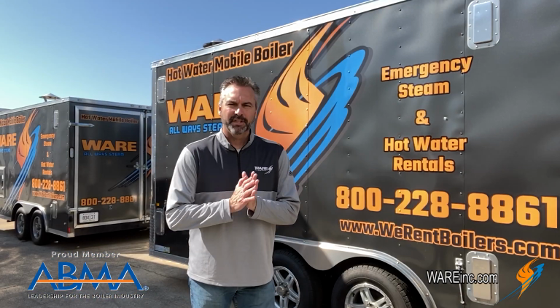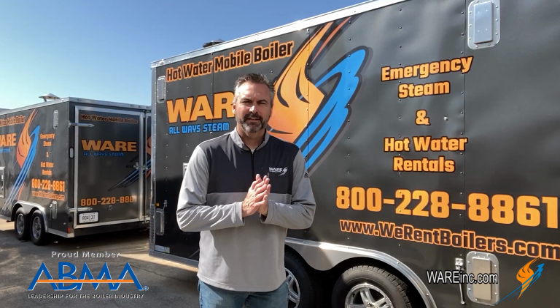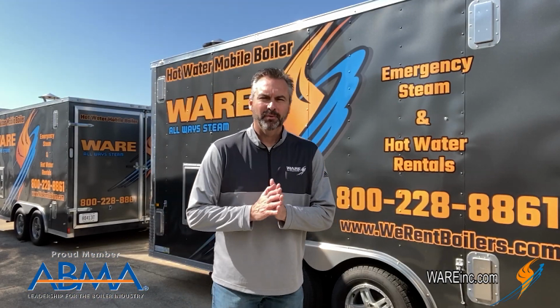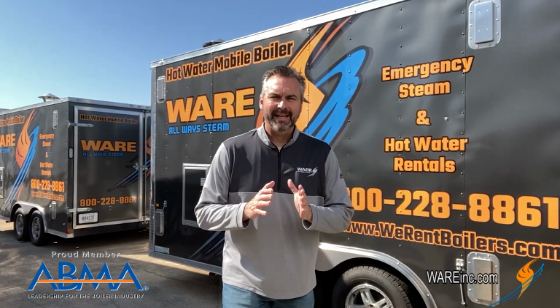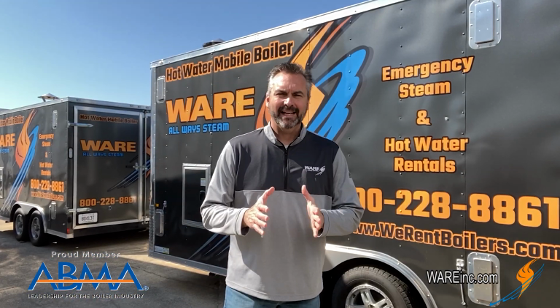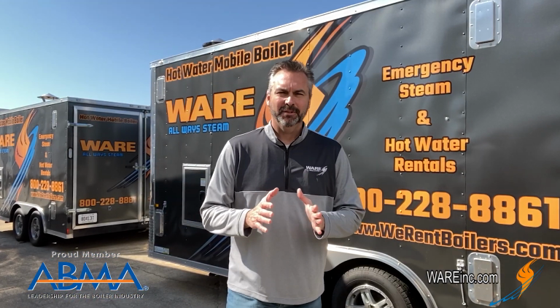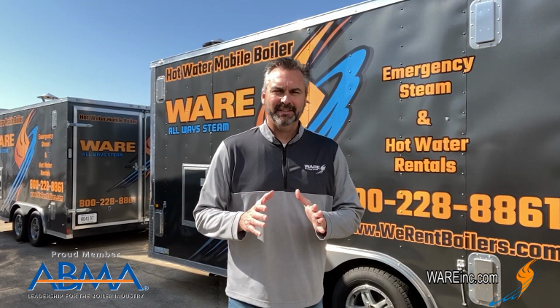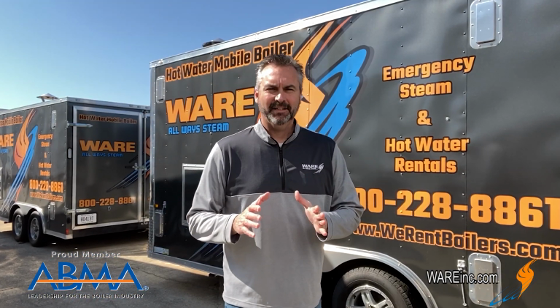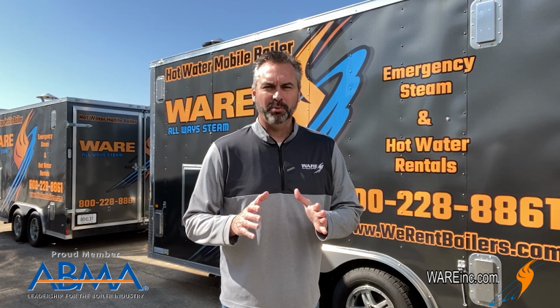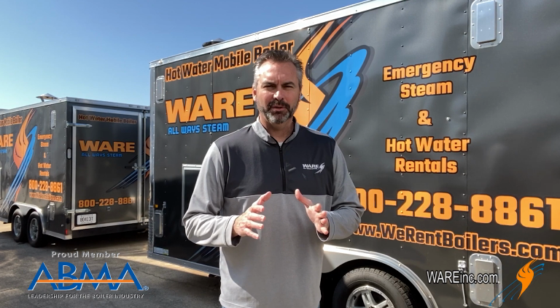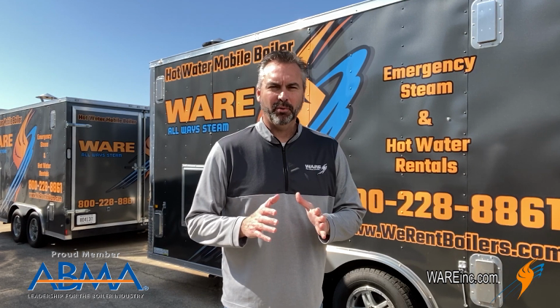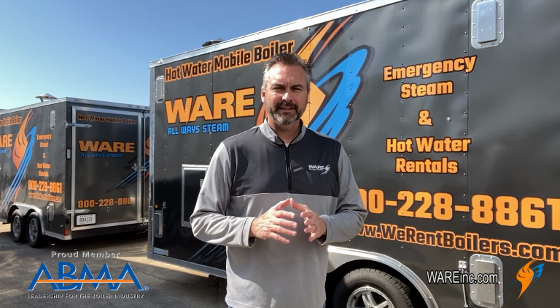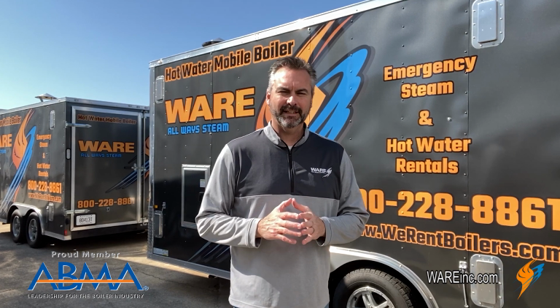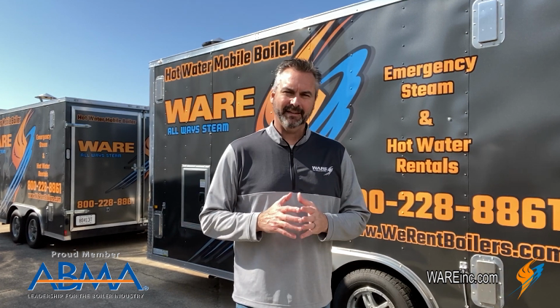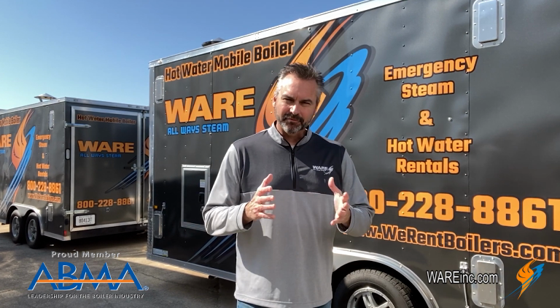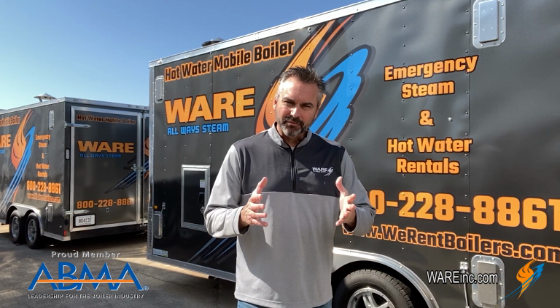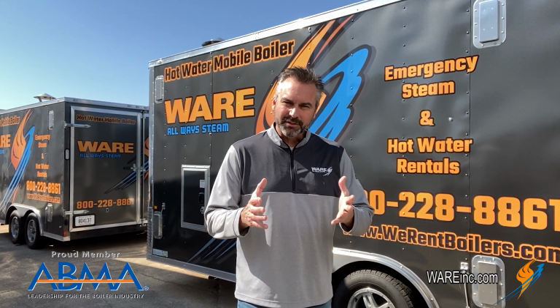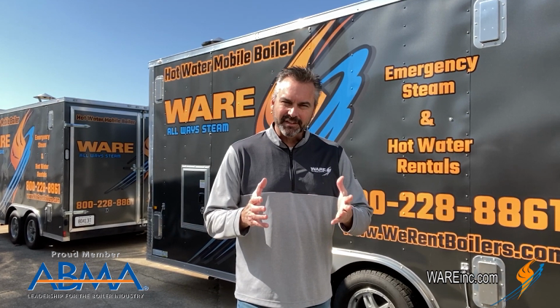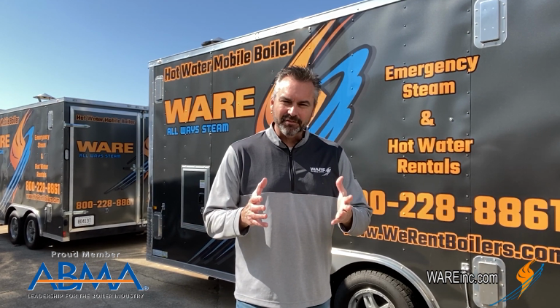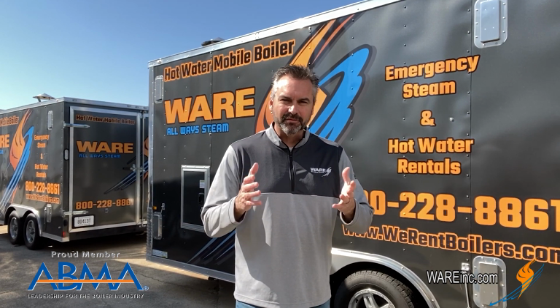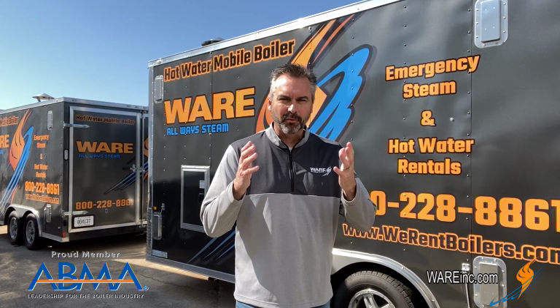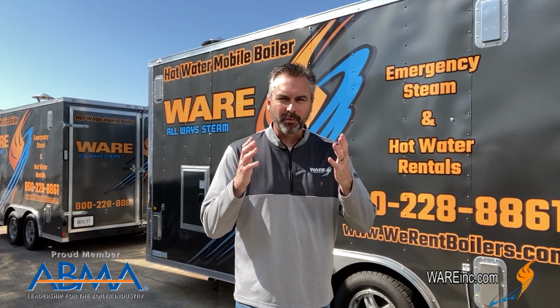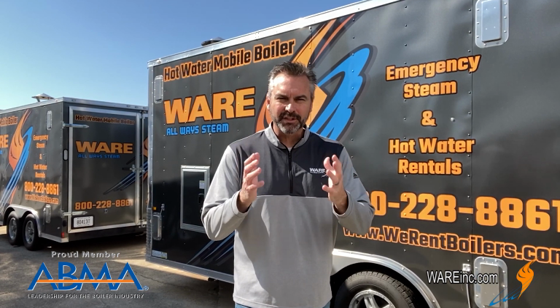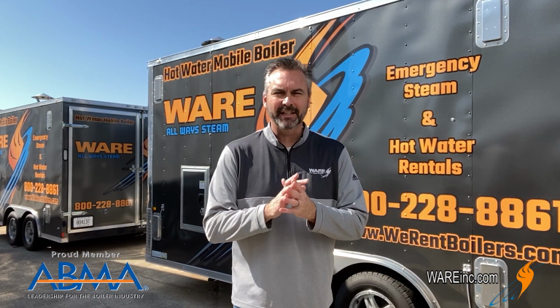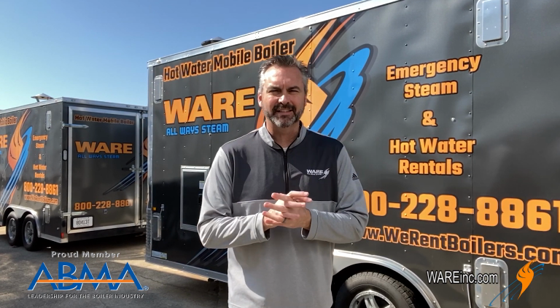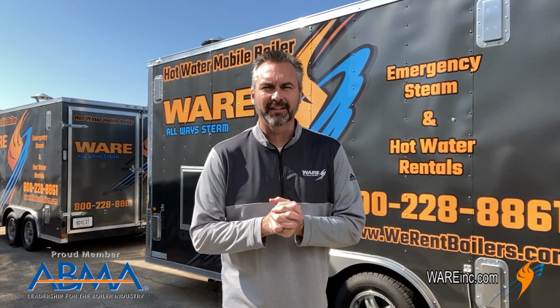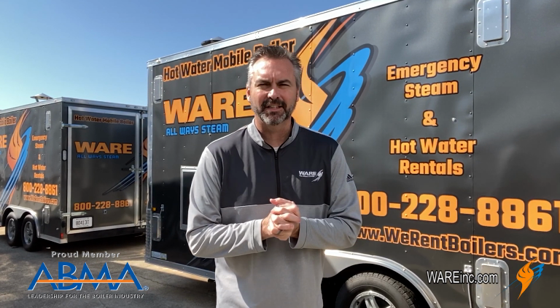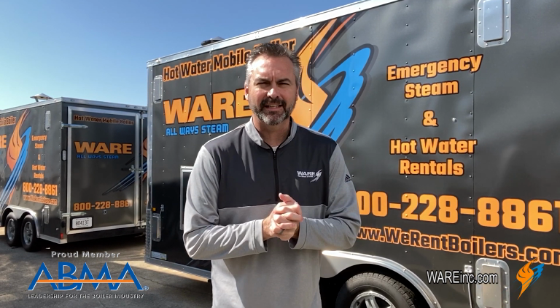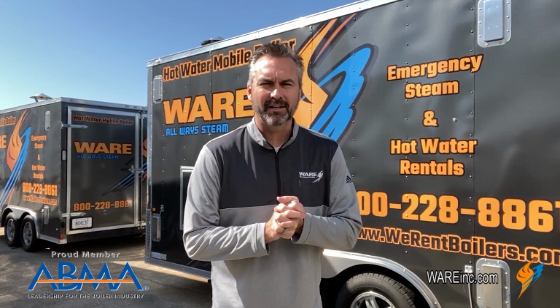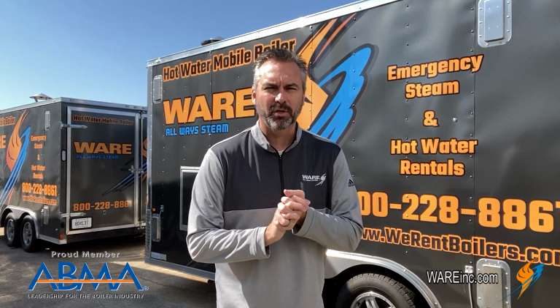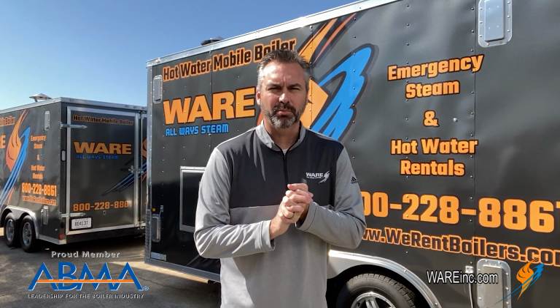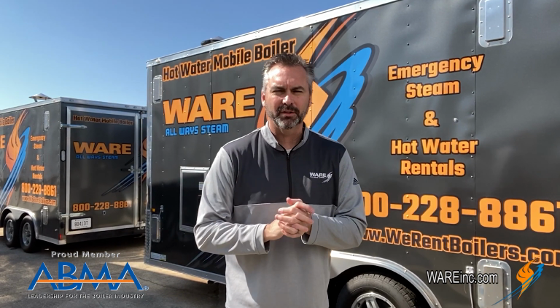We appreciate everyone hanging out with us today on The Boiling Point, and we're thankful to Stephen for sharing his knowledge on that hot water boiler.